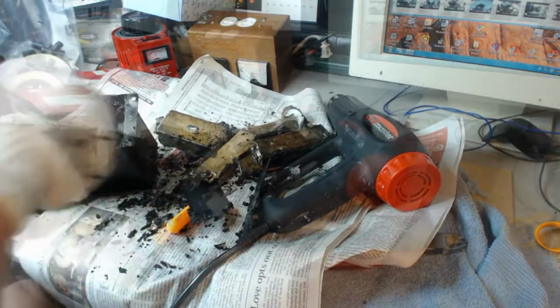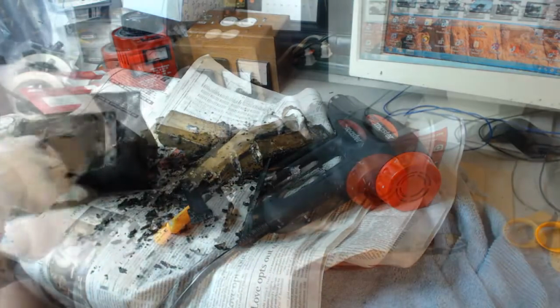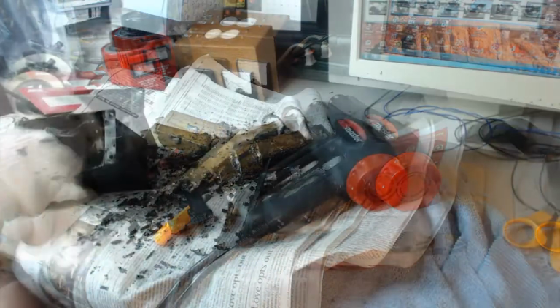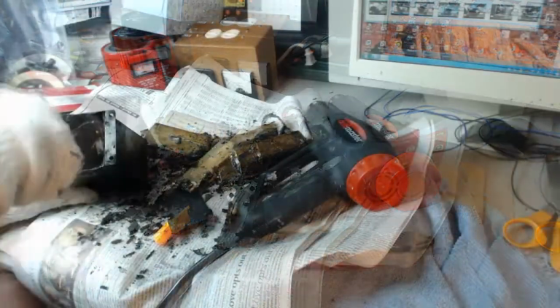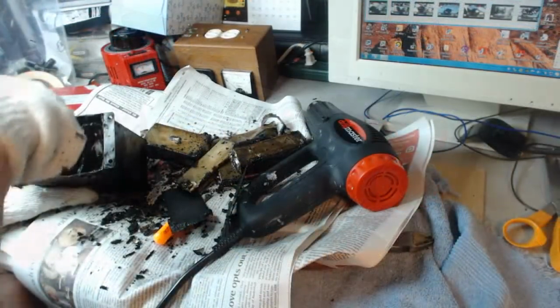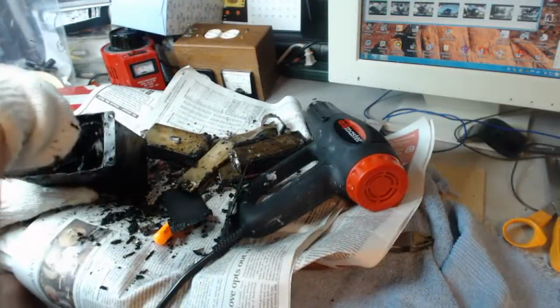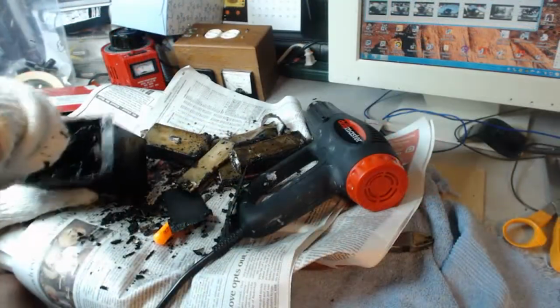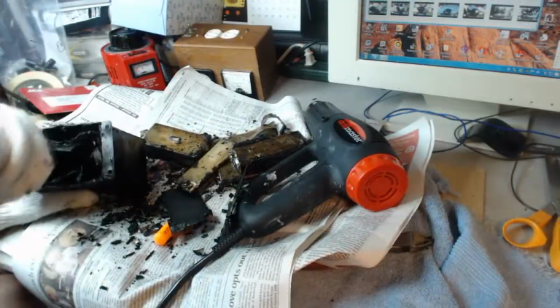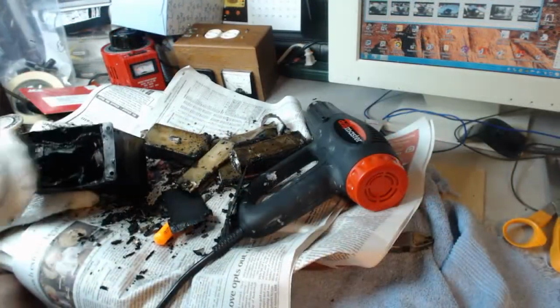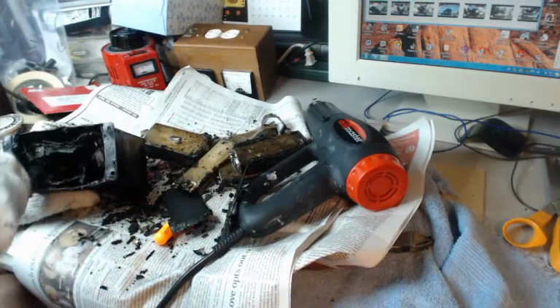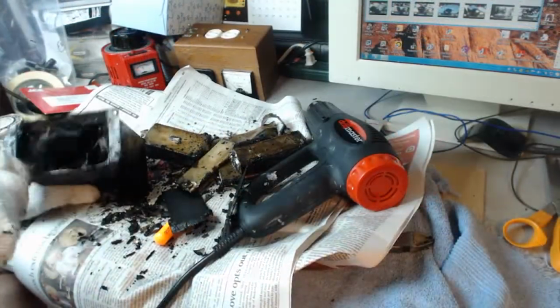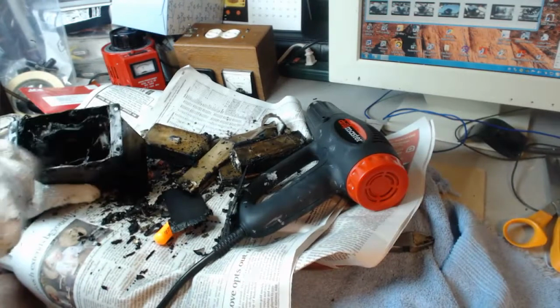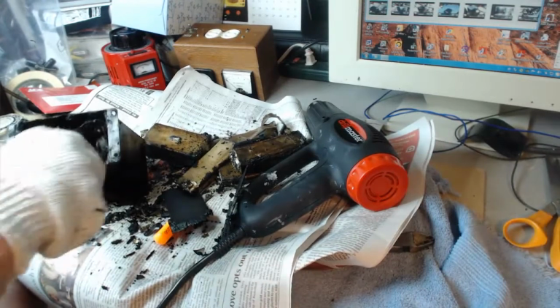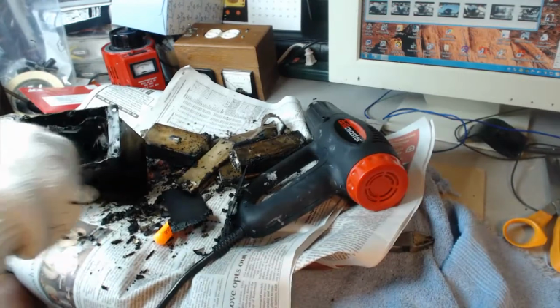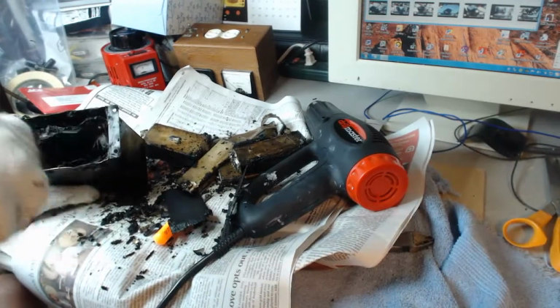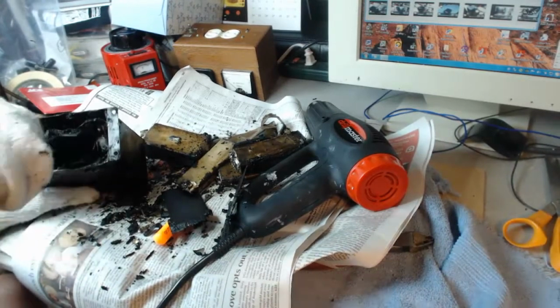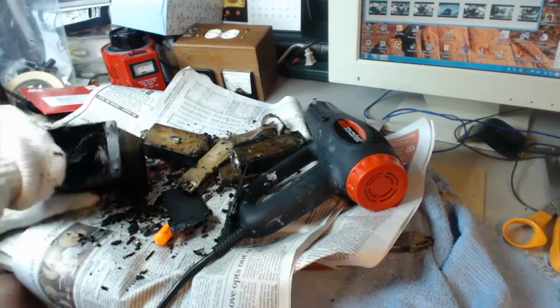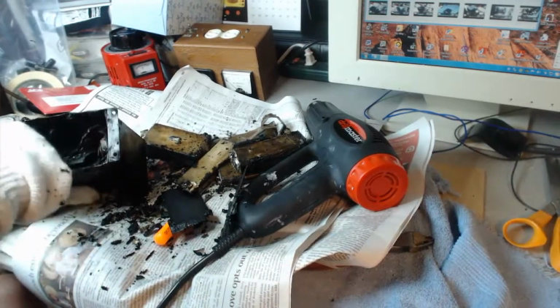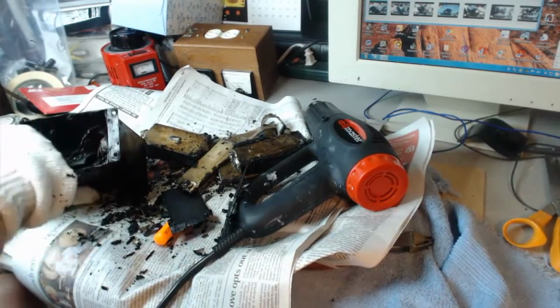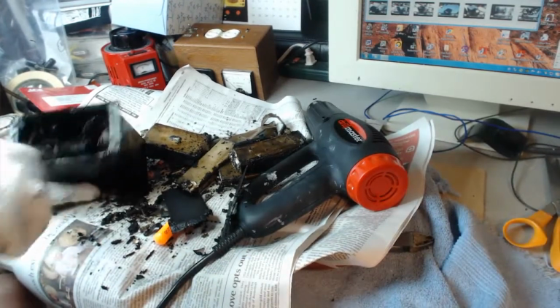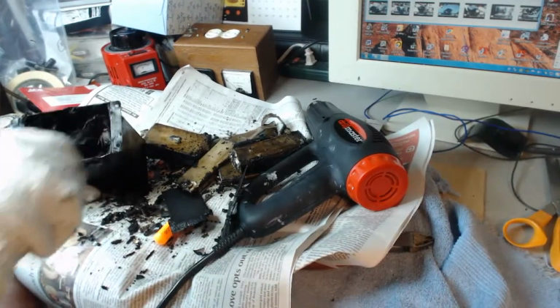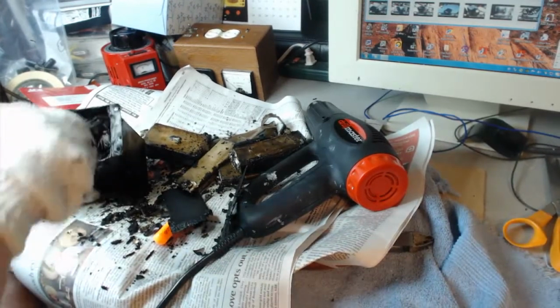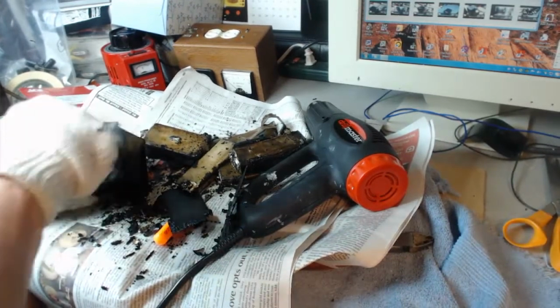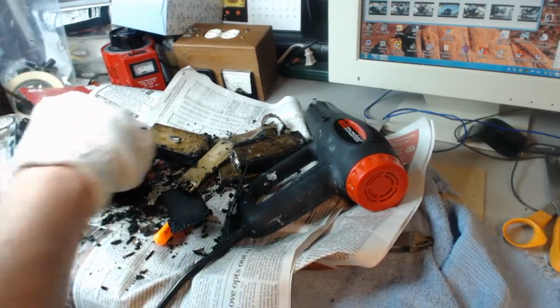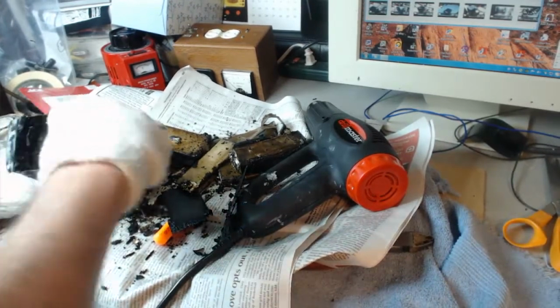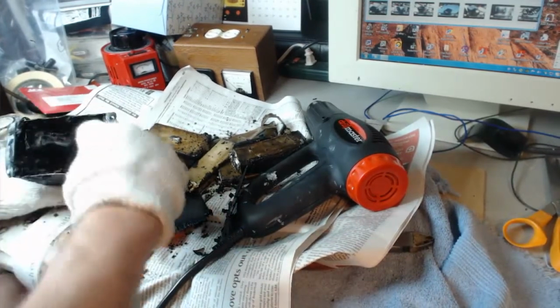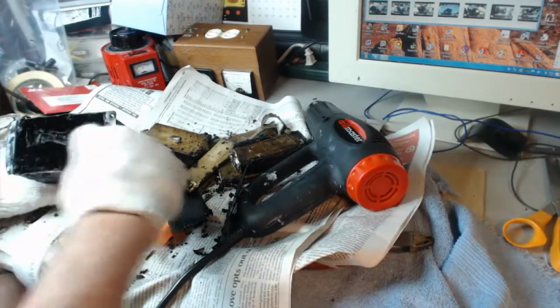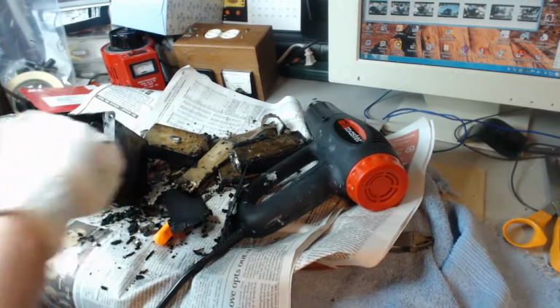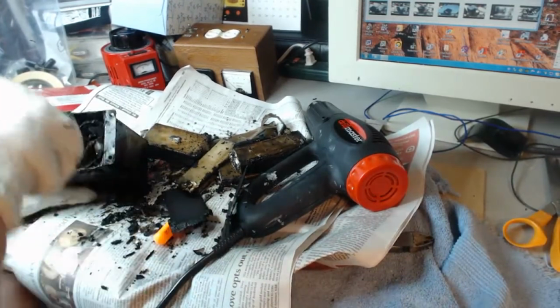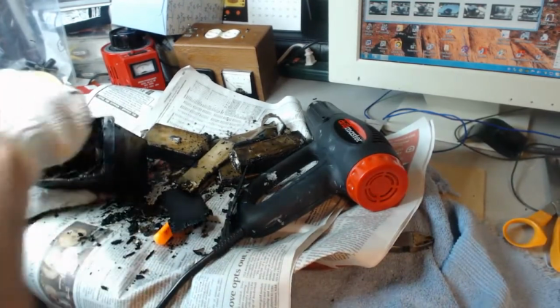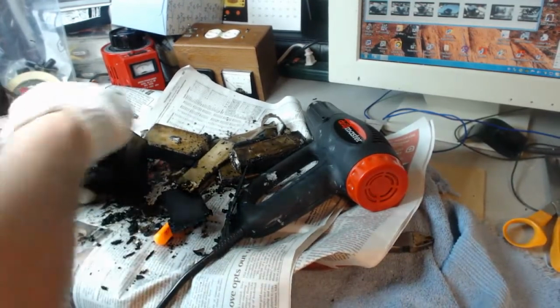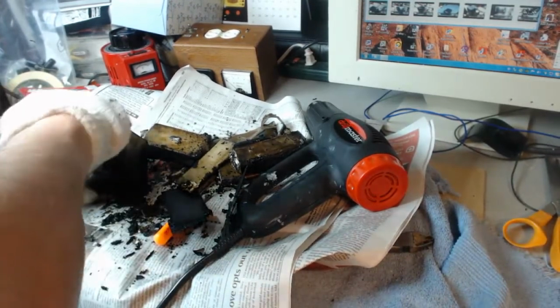What a mess! Here's another nice mess you've gotten me into.